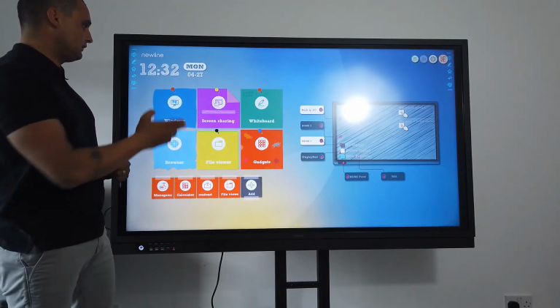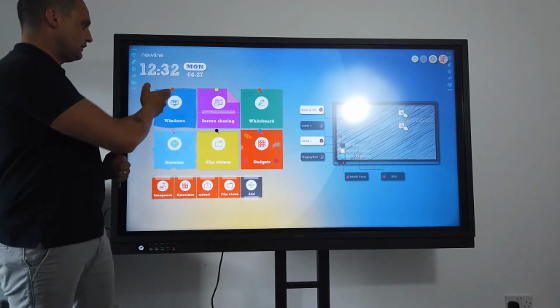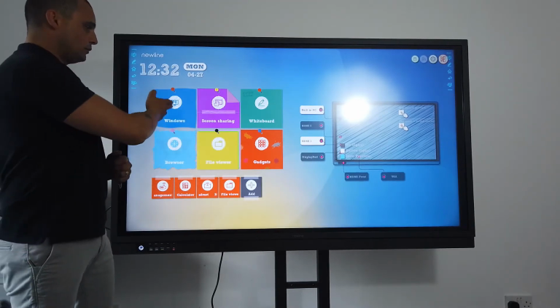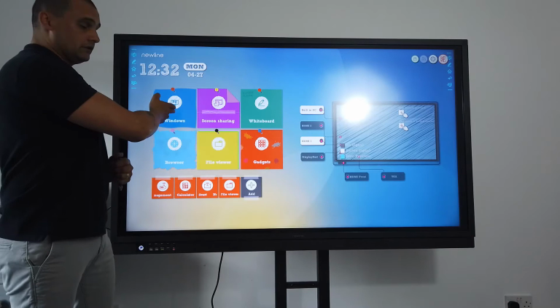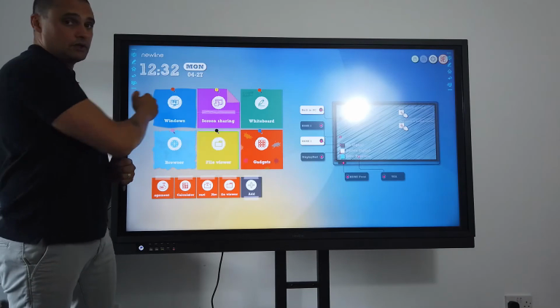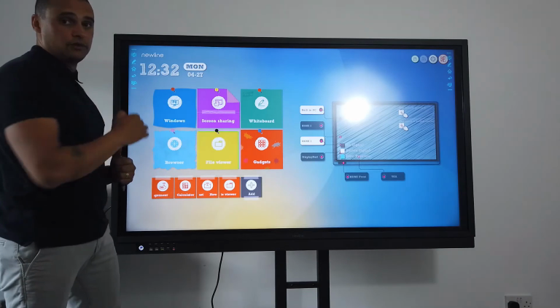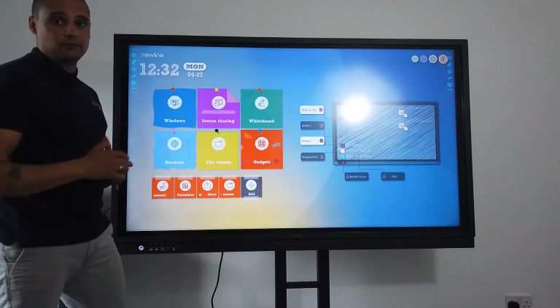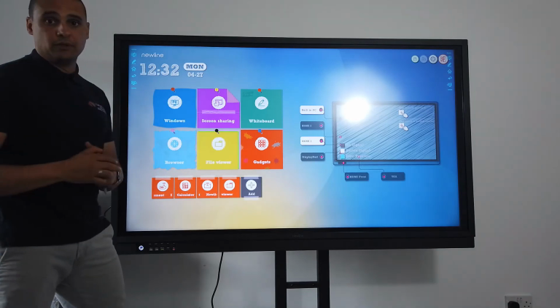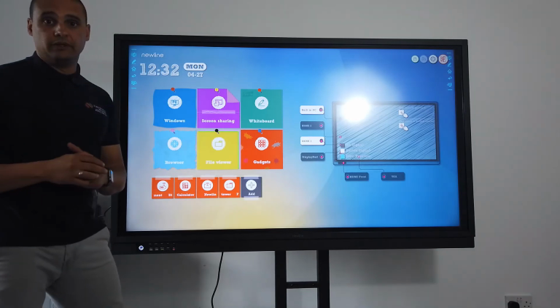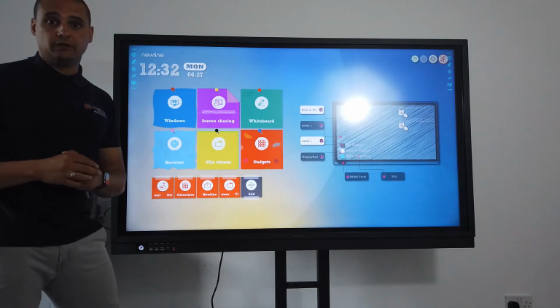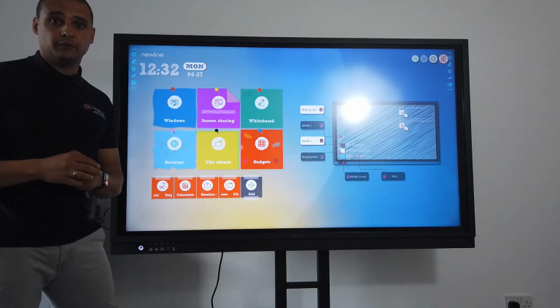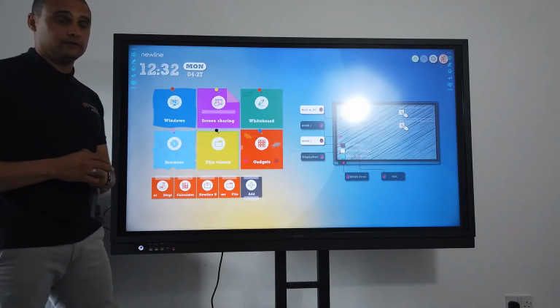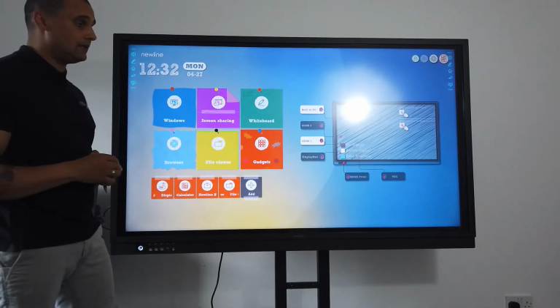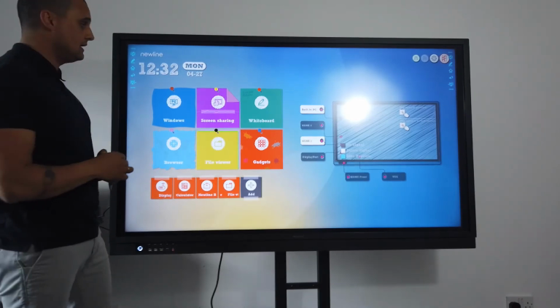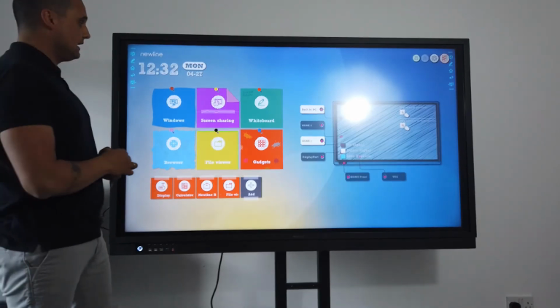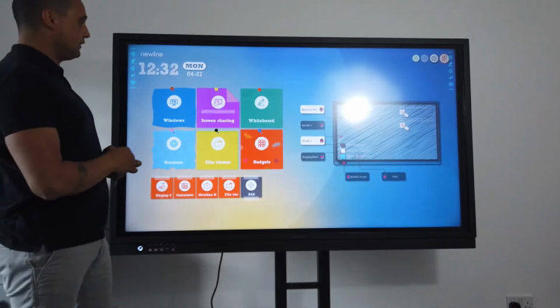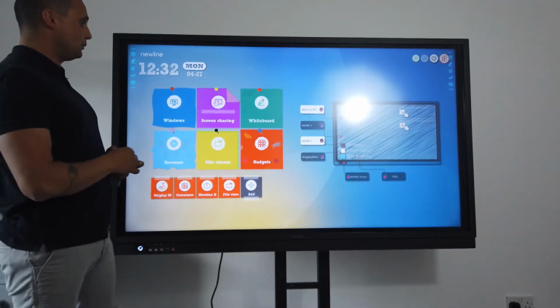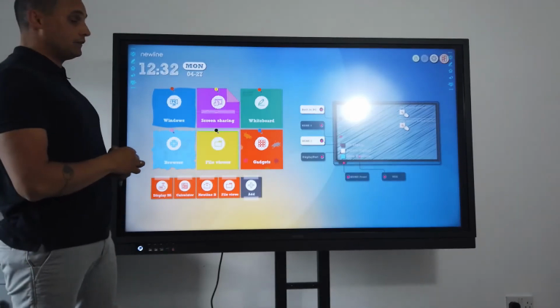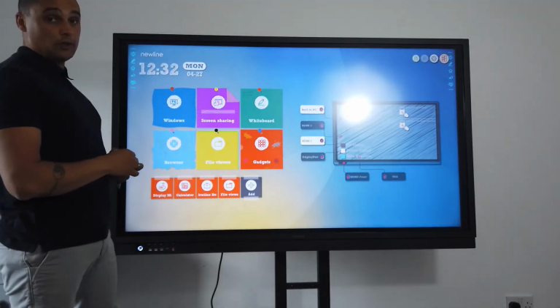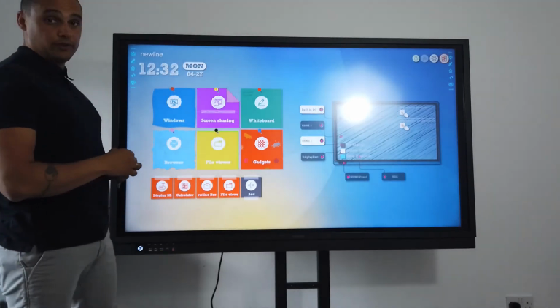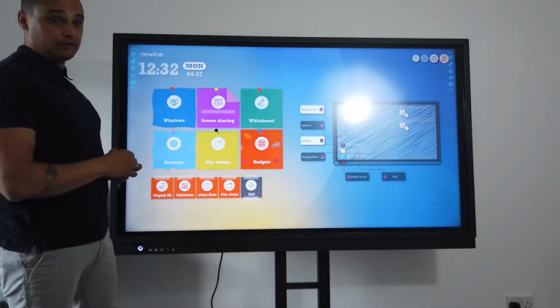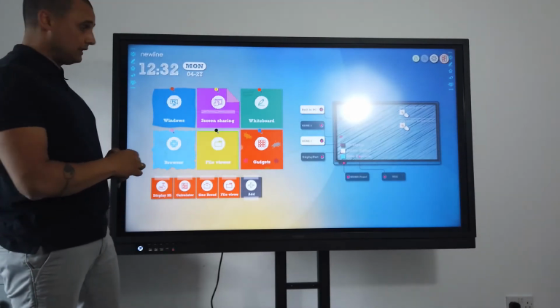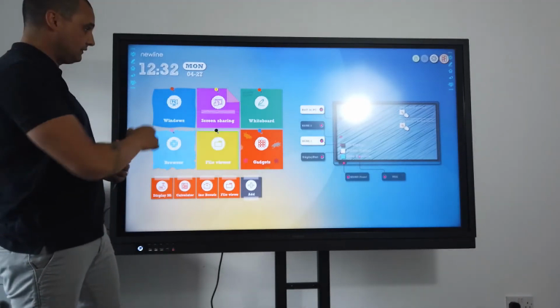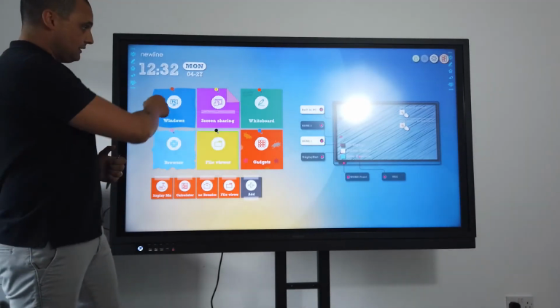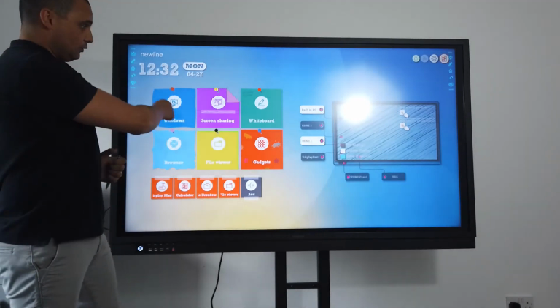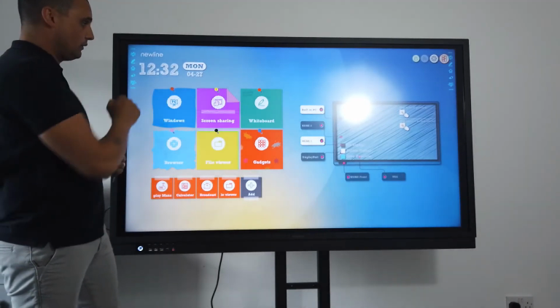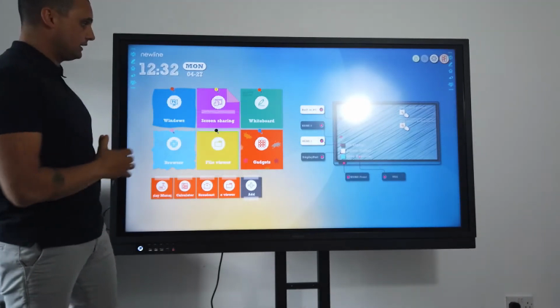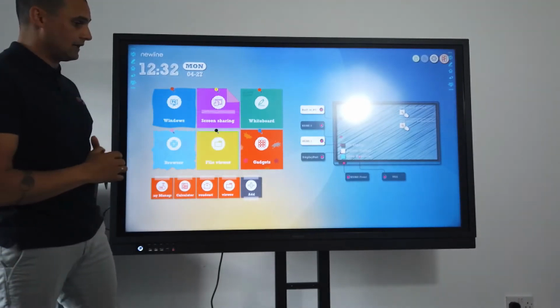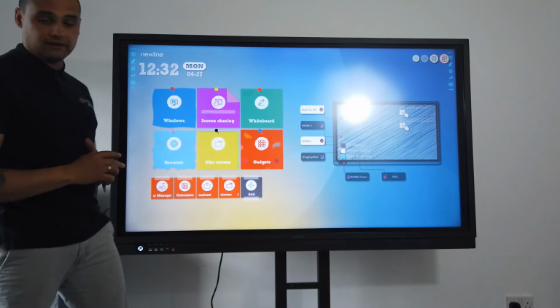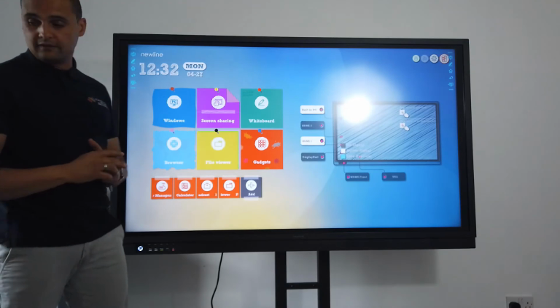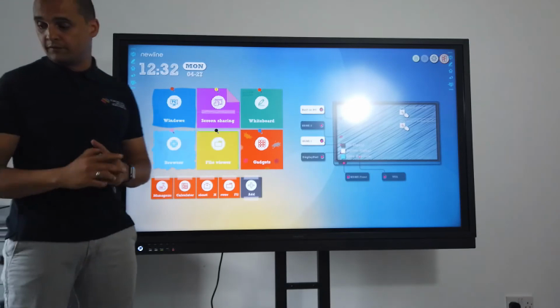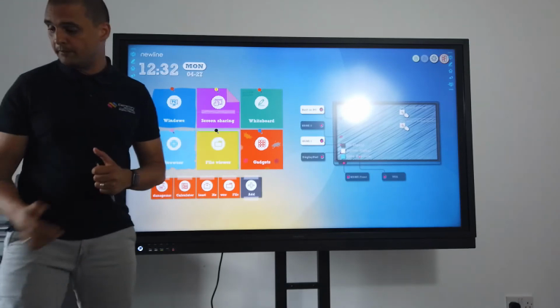I have a home button which will always take me back — if I'm ever lost or unsure, I just press home and it takes me back to the front. It does have the option to come with an inbuilt Windows PC, and if I opt for the OPS PC, that's where I can access it from.